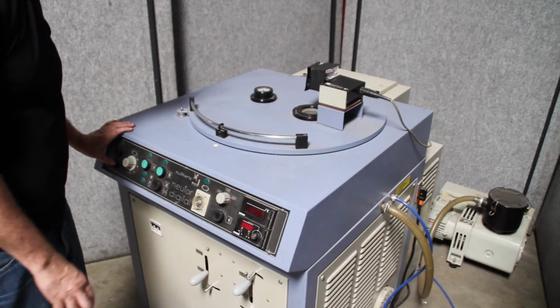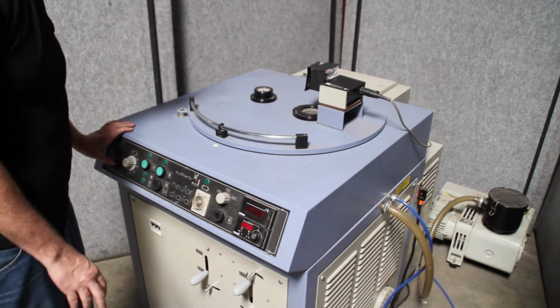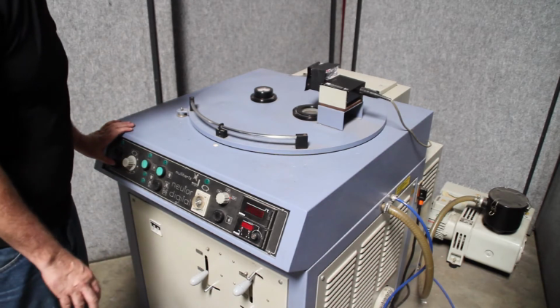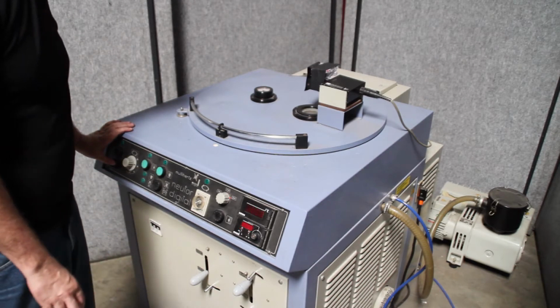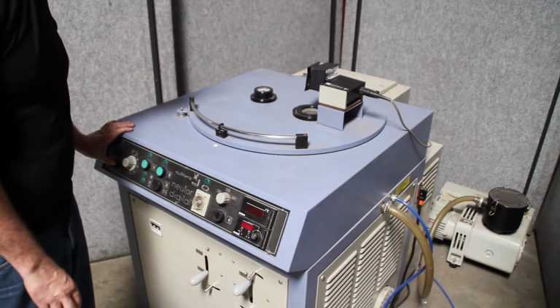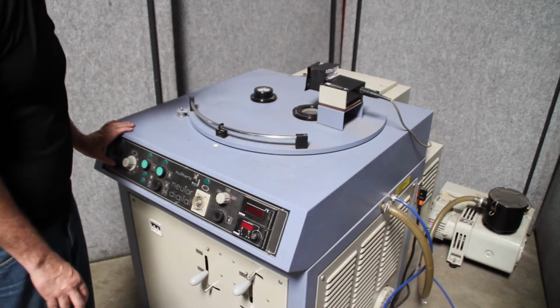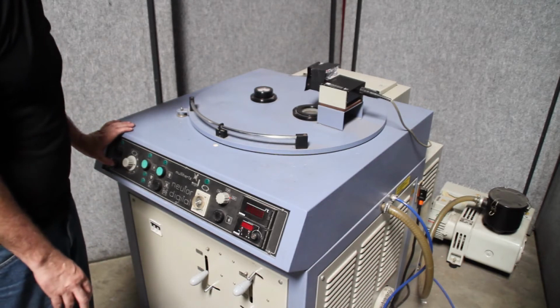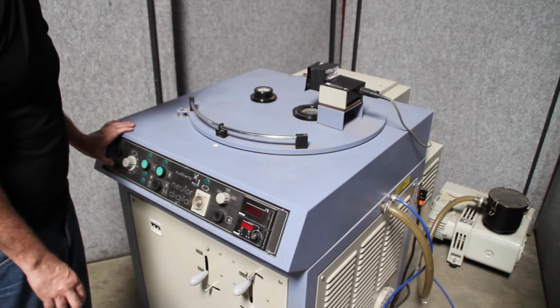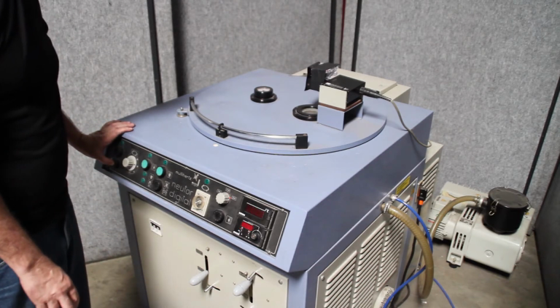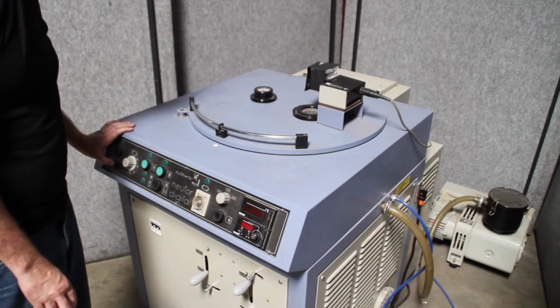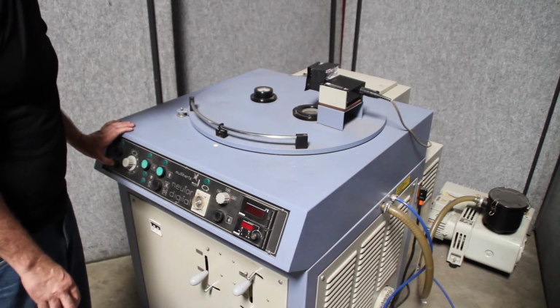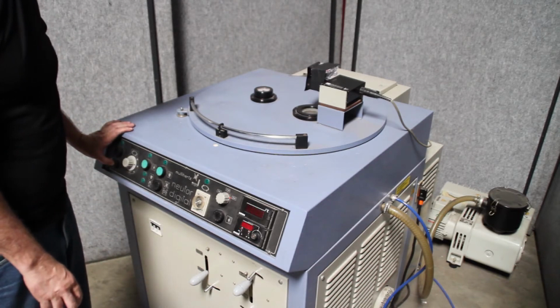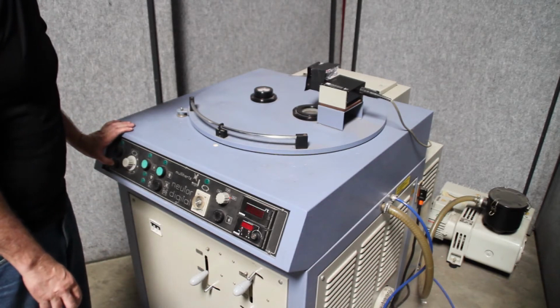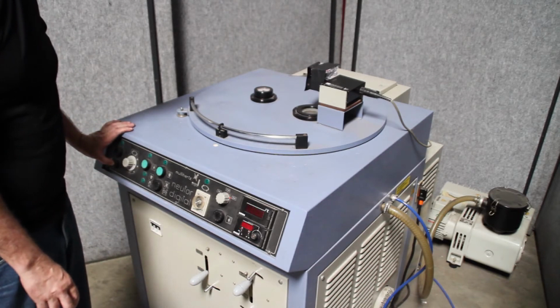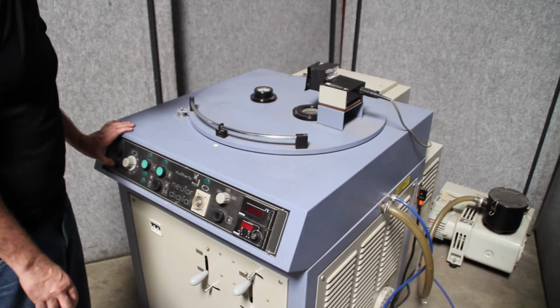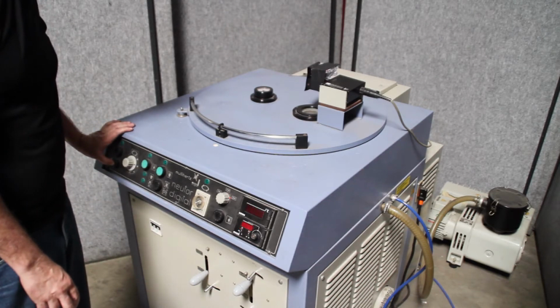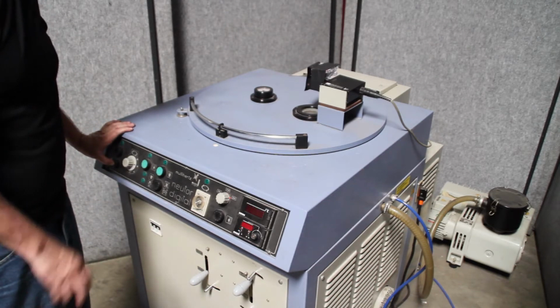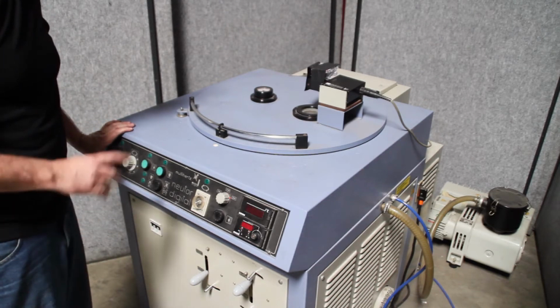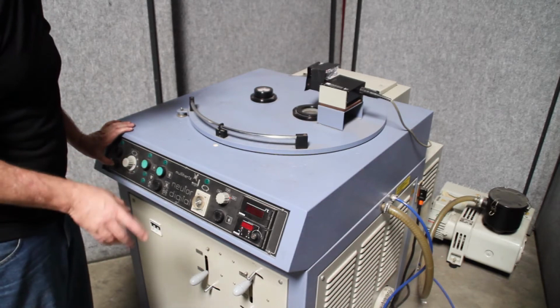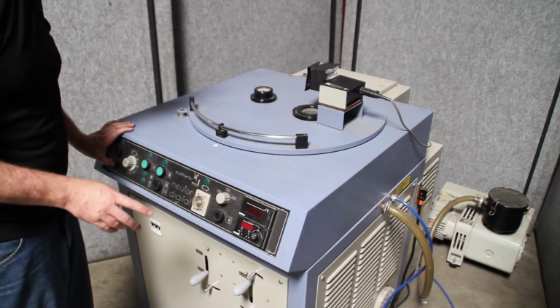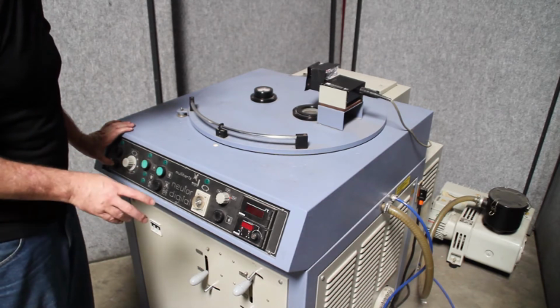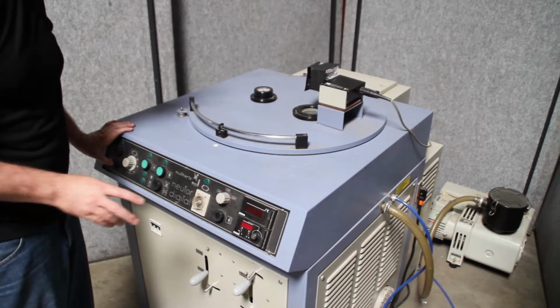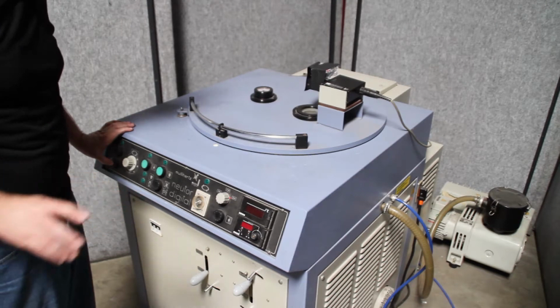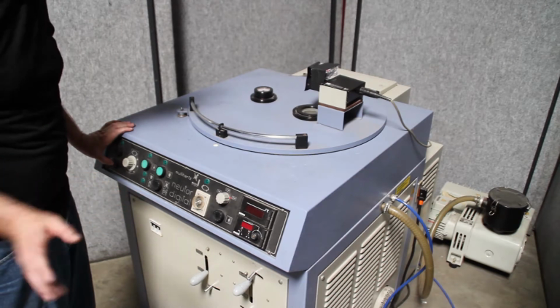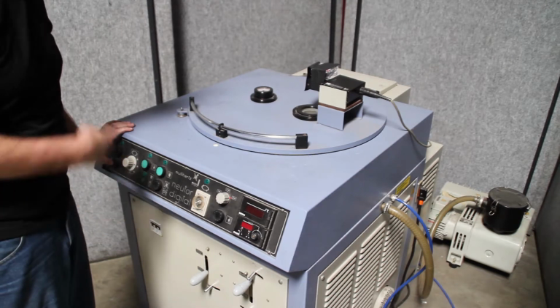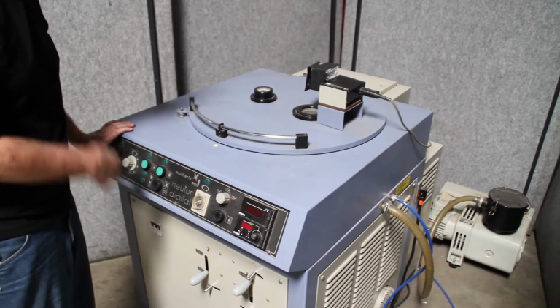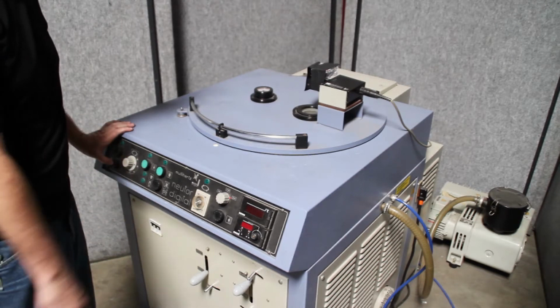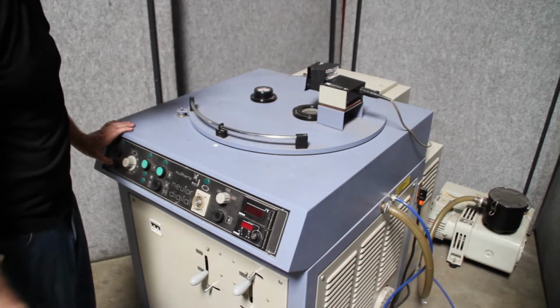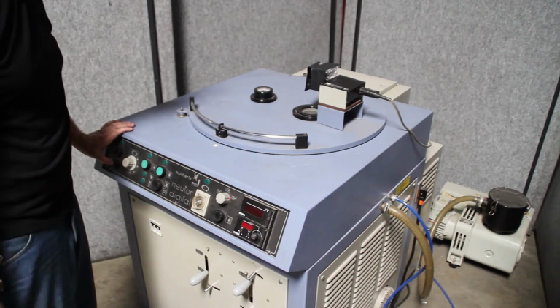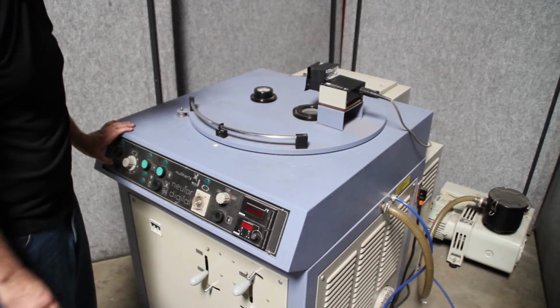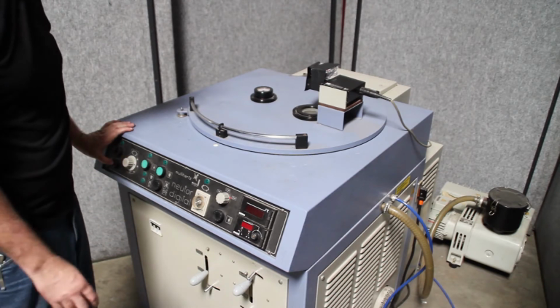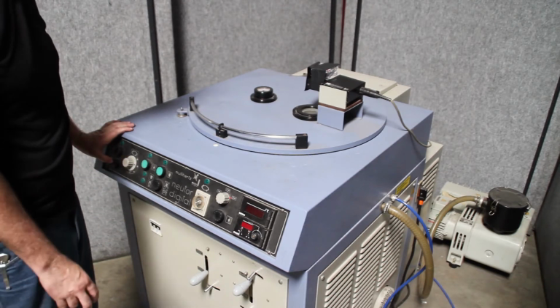I'm shutting it off. When I turn it back on, the vacuum will come on, pull that argon out, and then refill again.